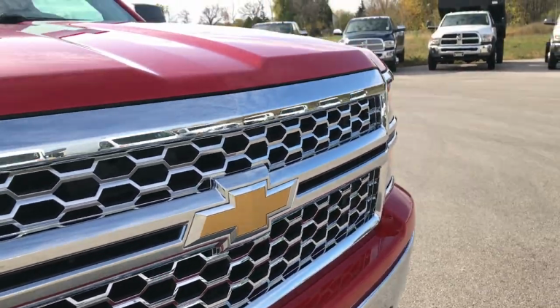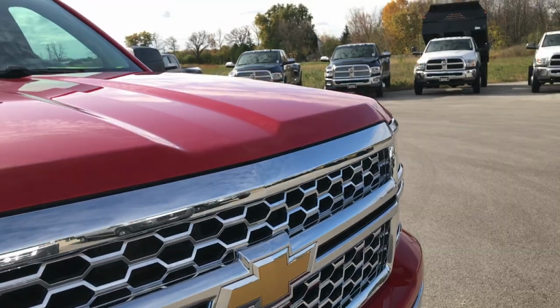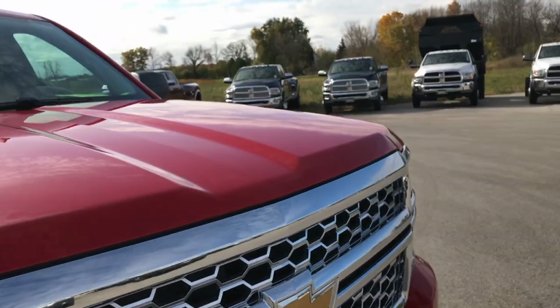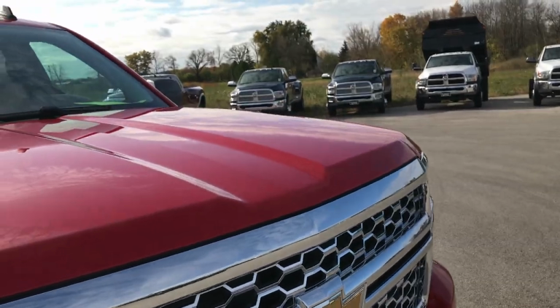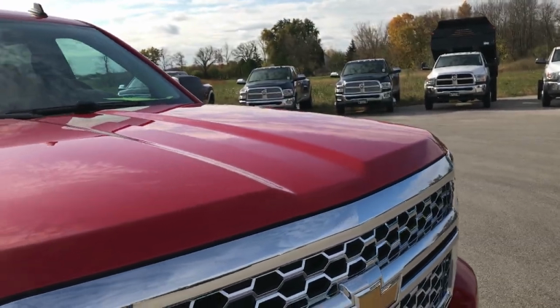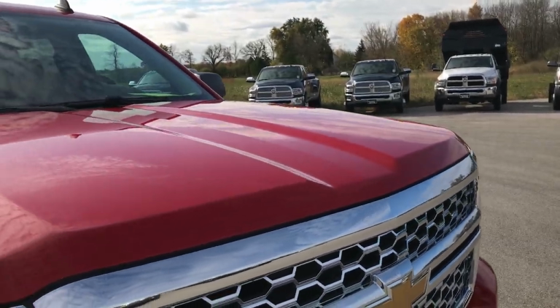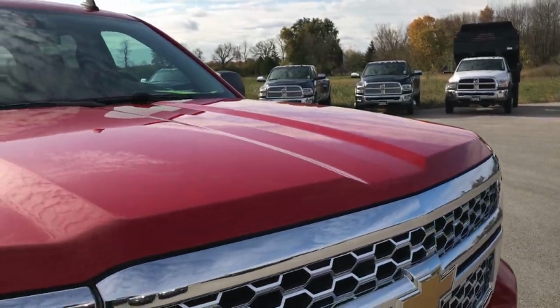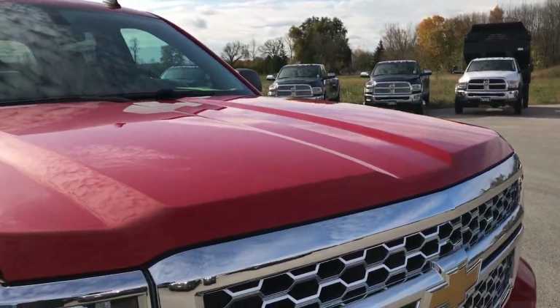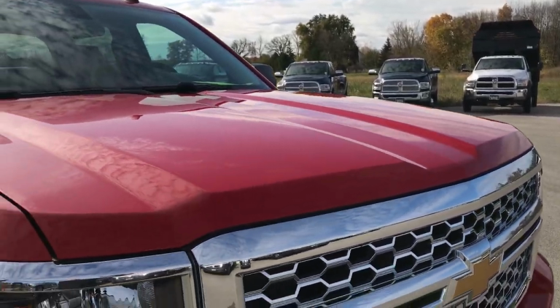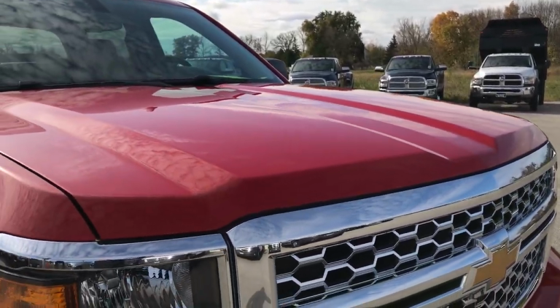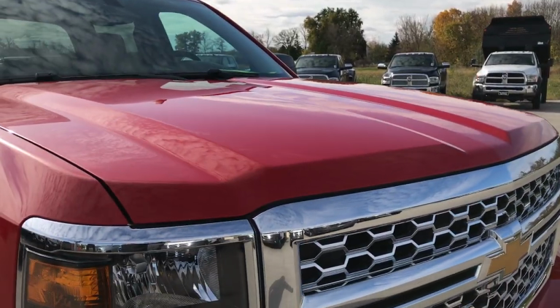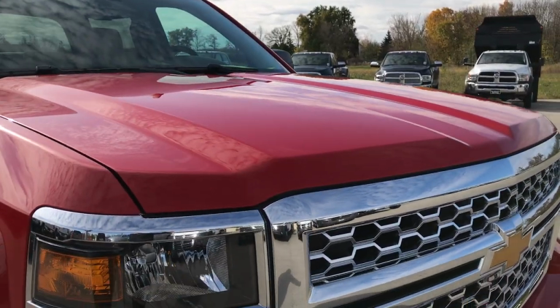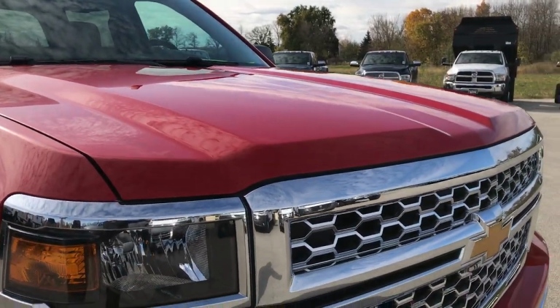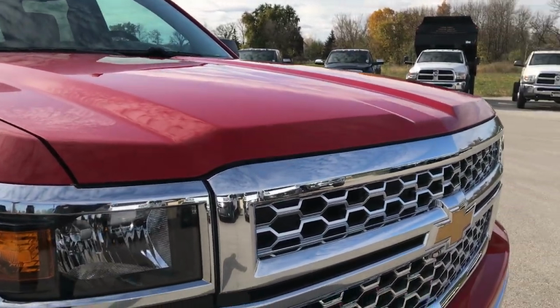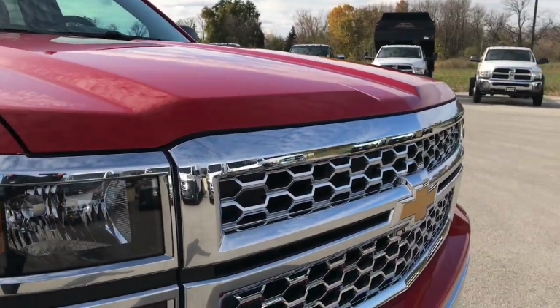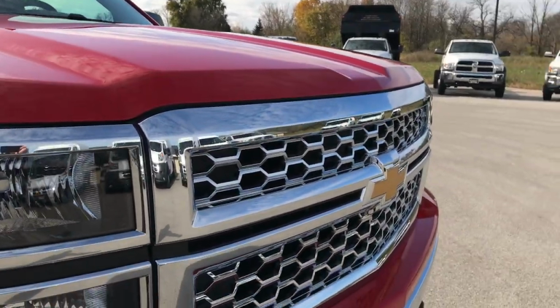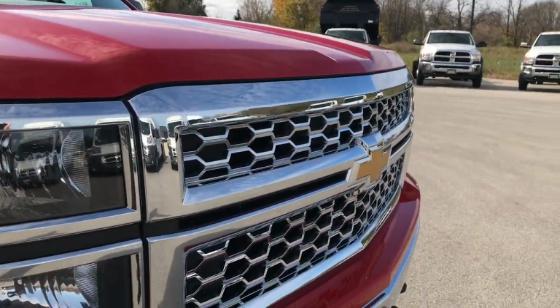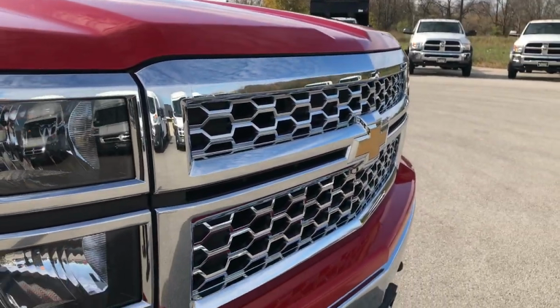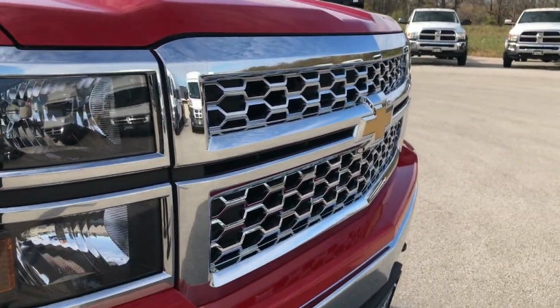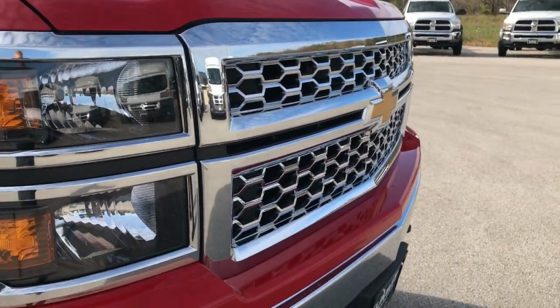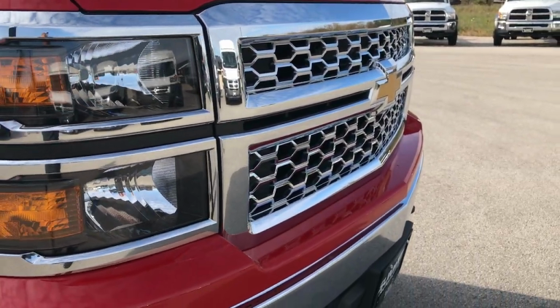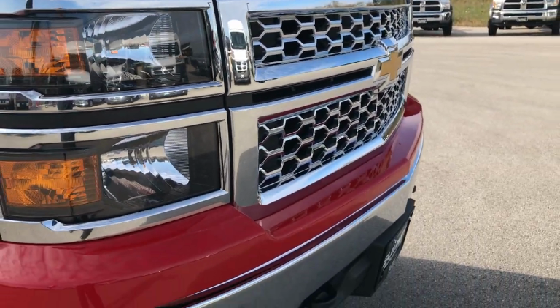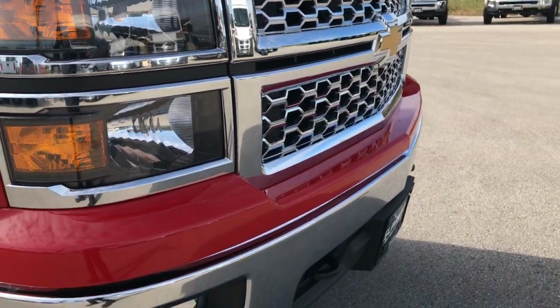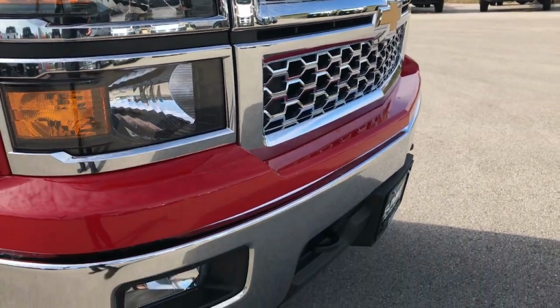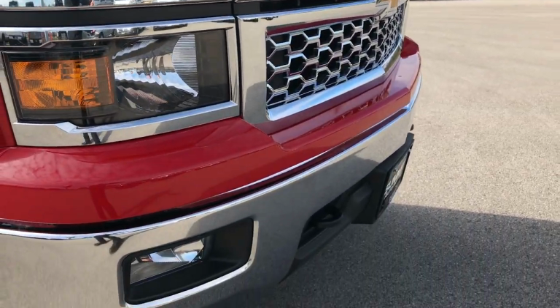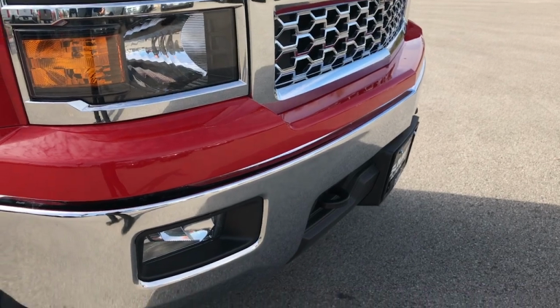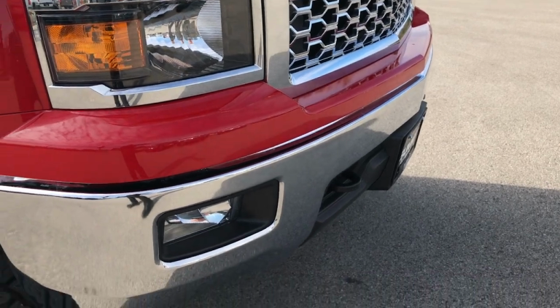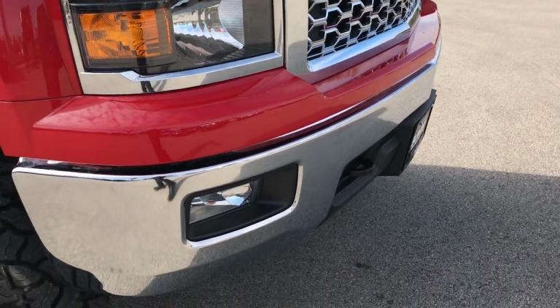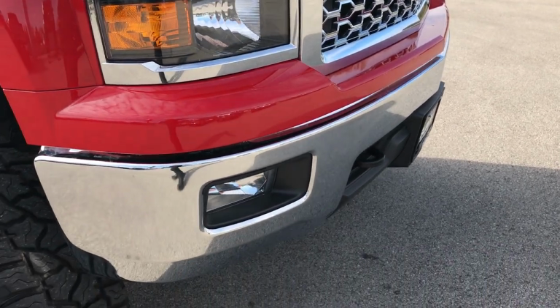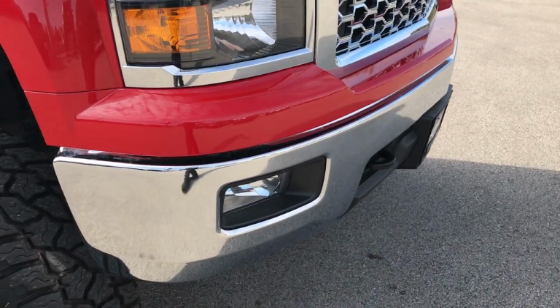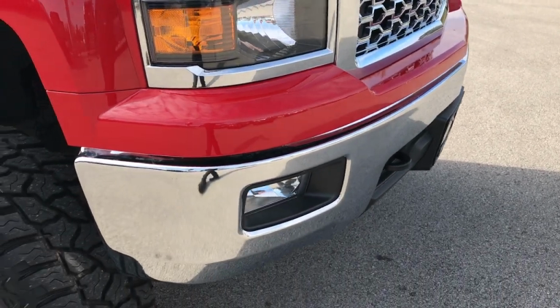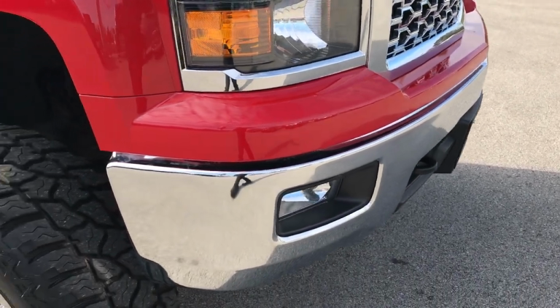The hood — I didn't see any dents or dings on that. The front bumper and grille is in excellent condition as well.